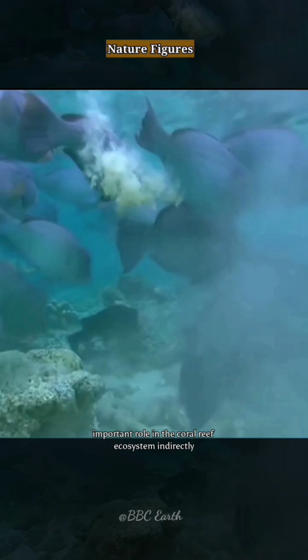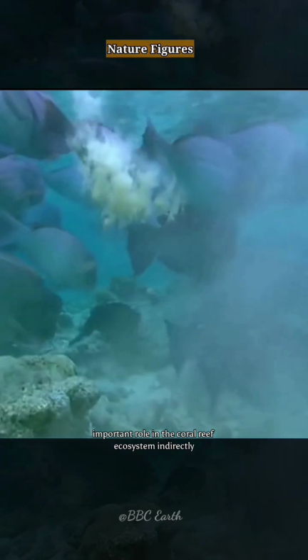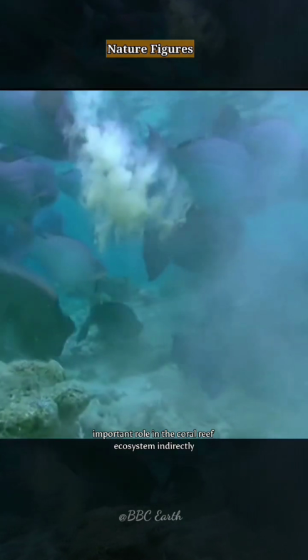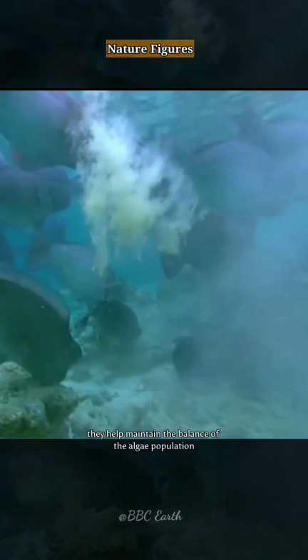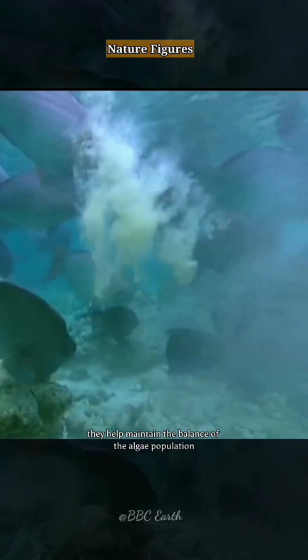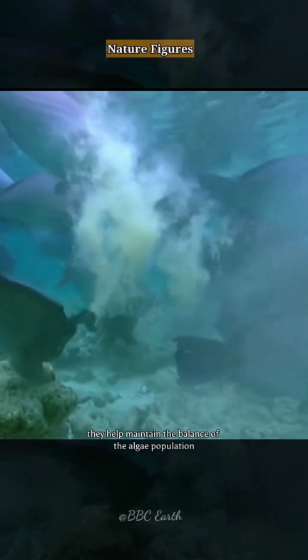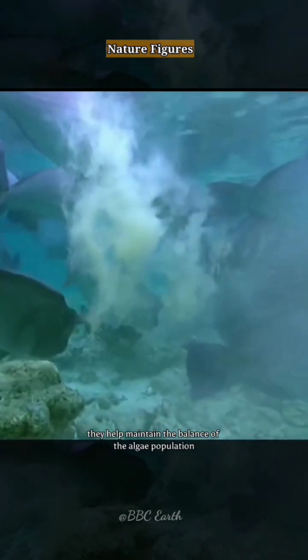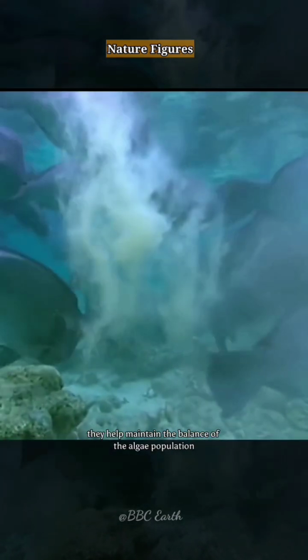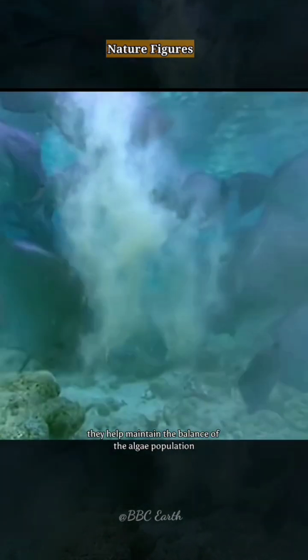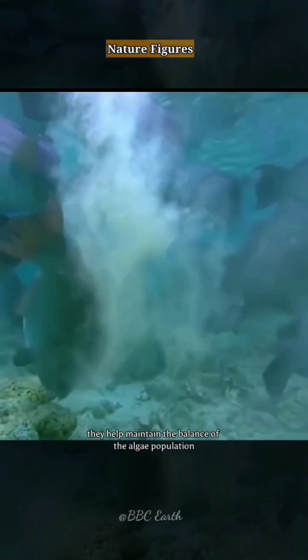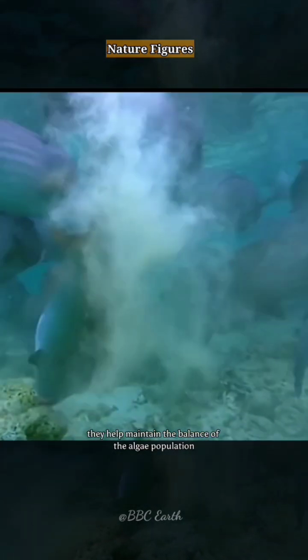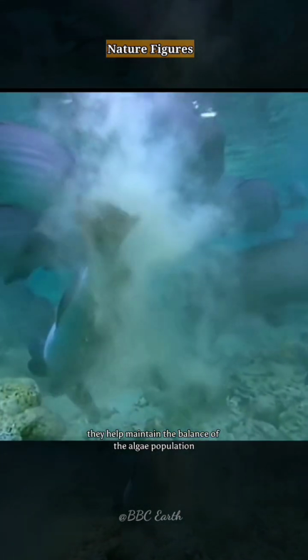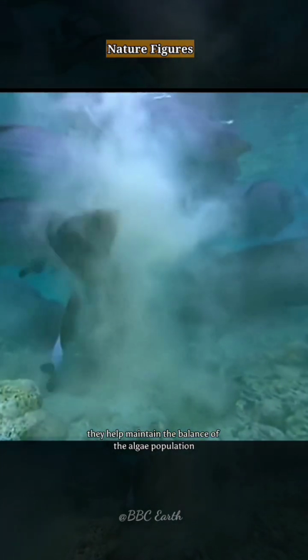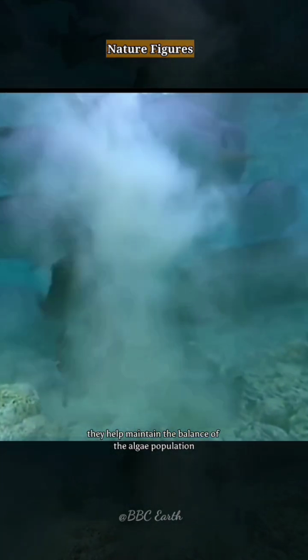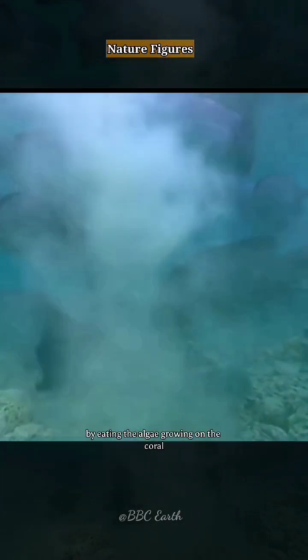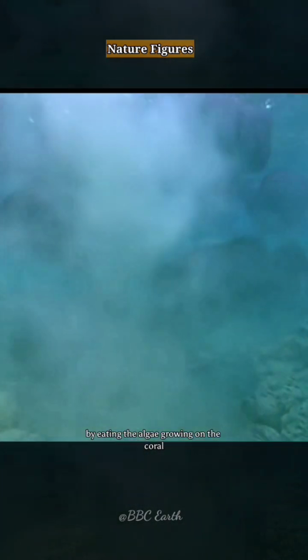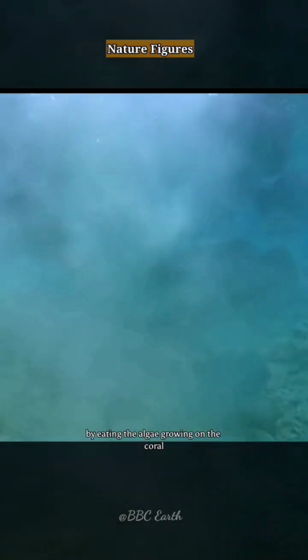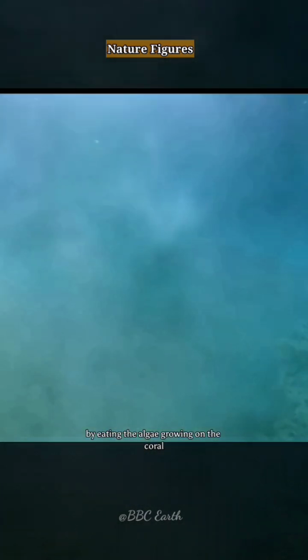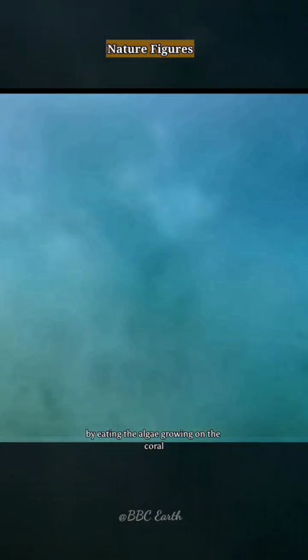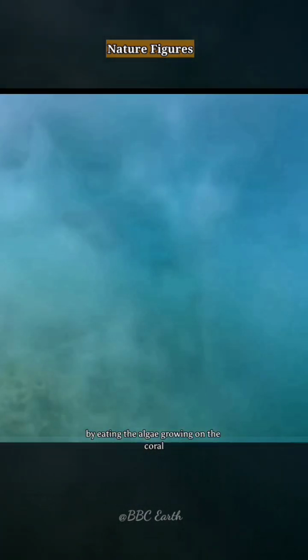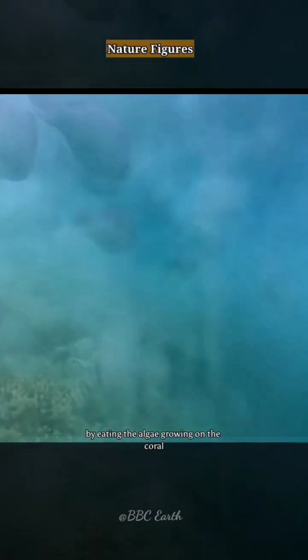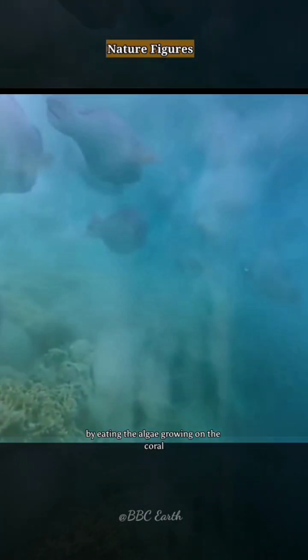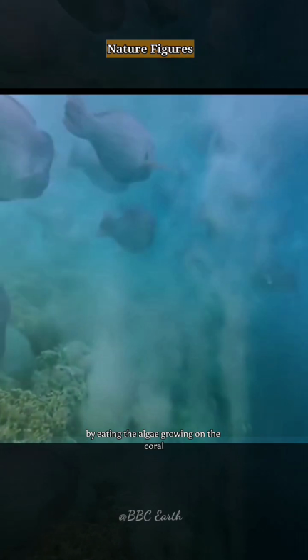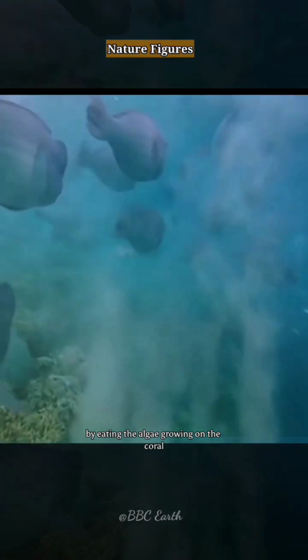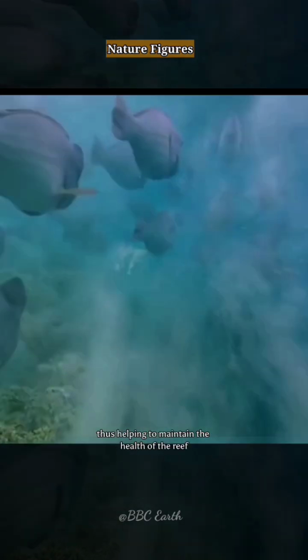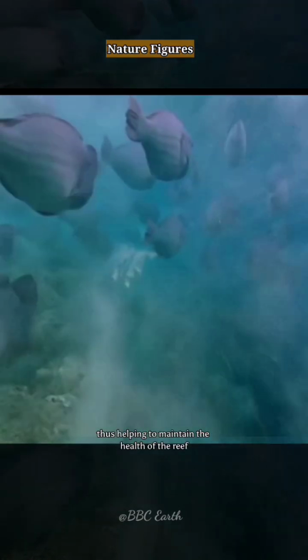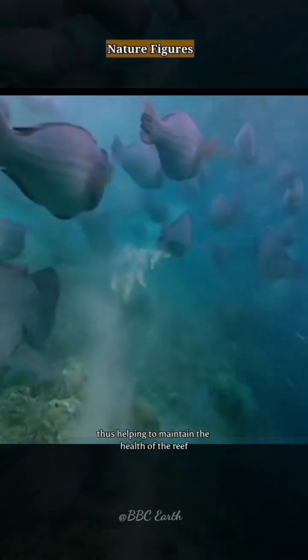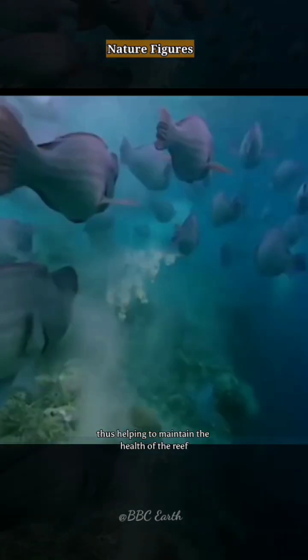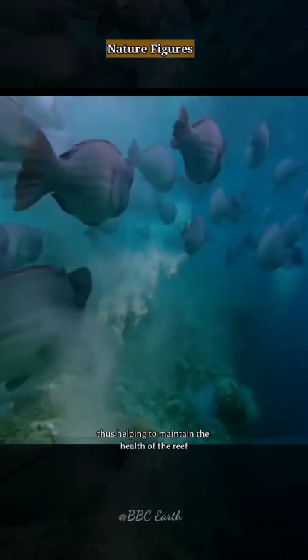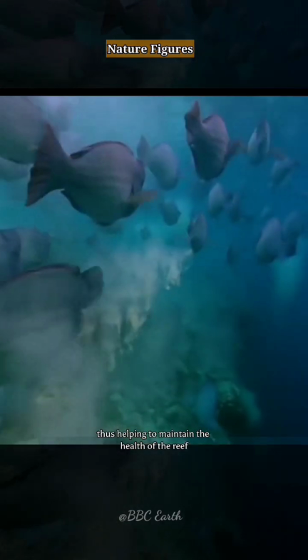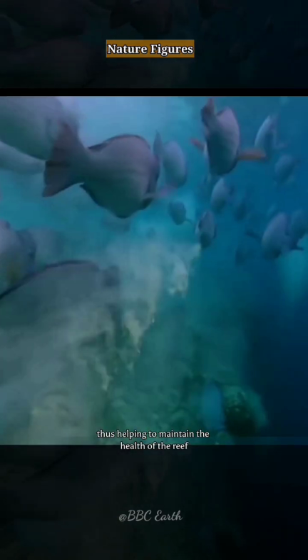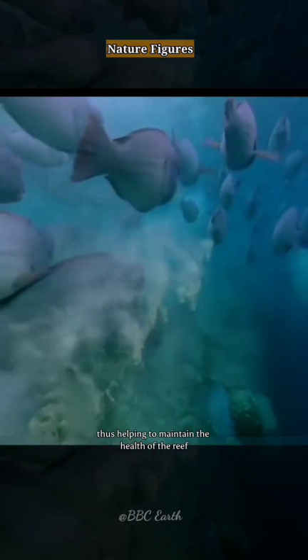Indirectly, they help maintain the balance of the algae population by eating the algae growing on the coral, thus helping to maintain the health of the reef.